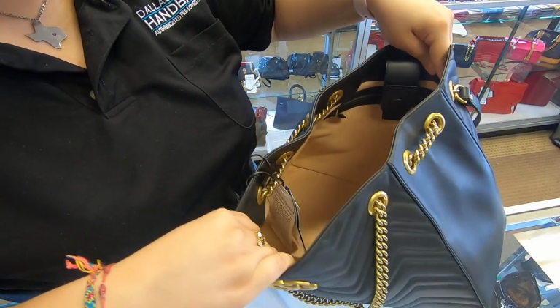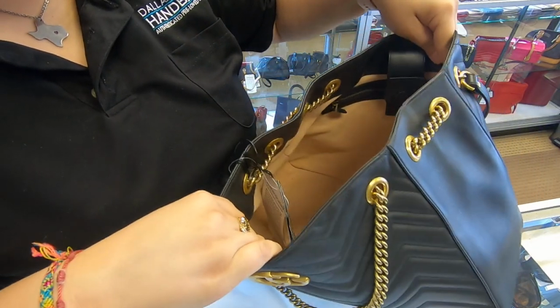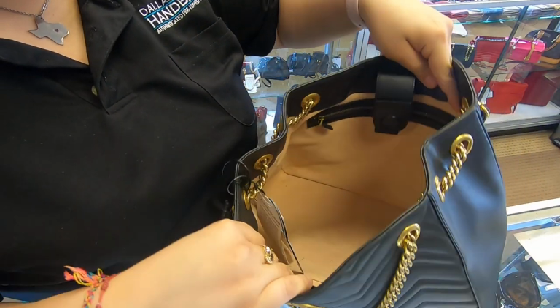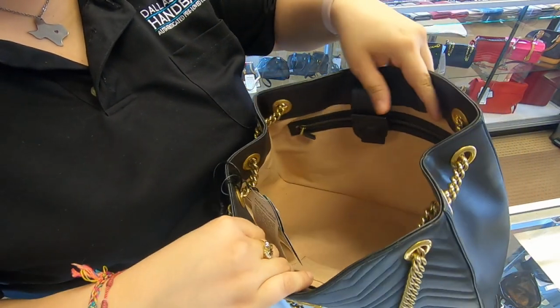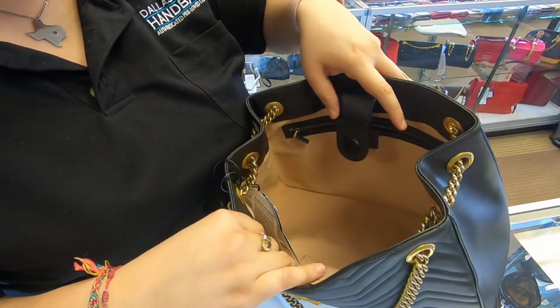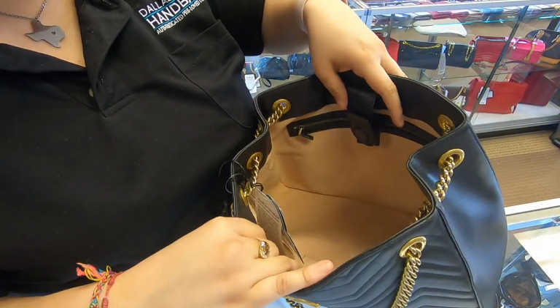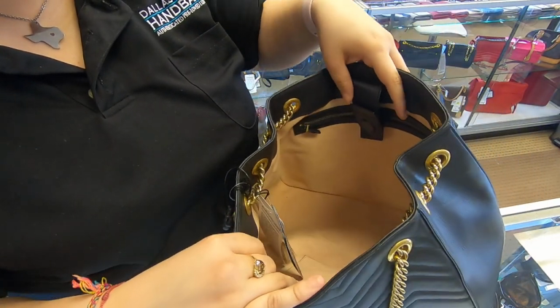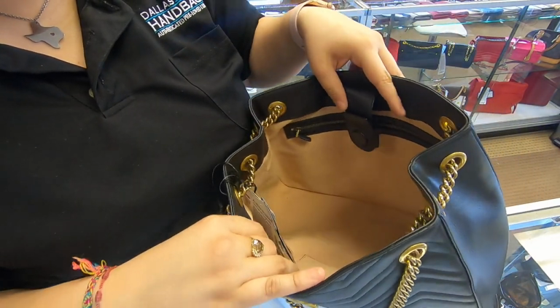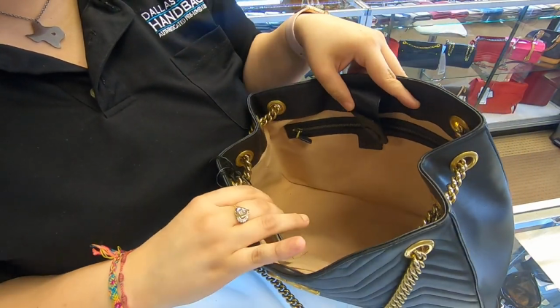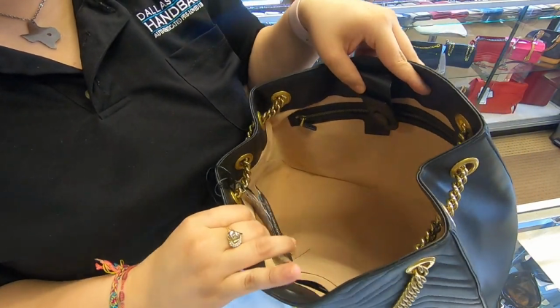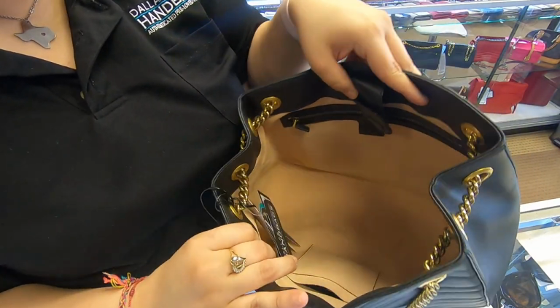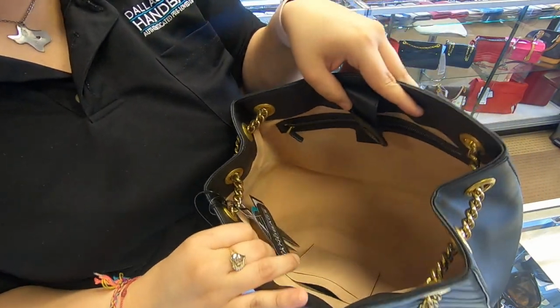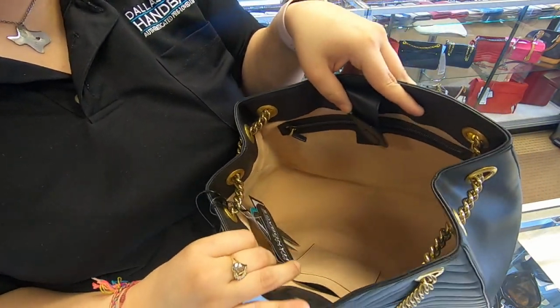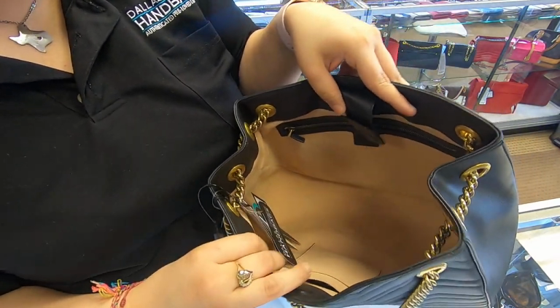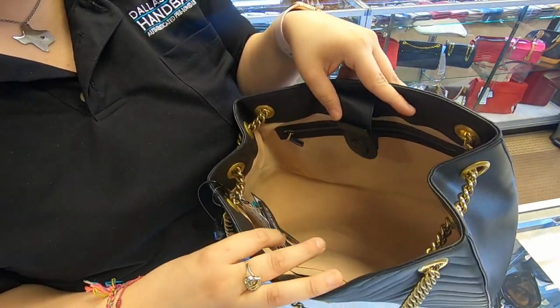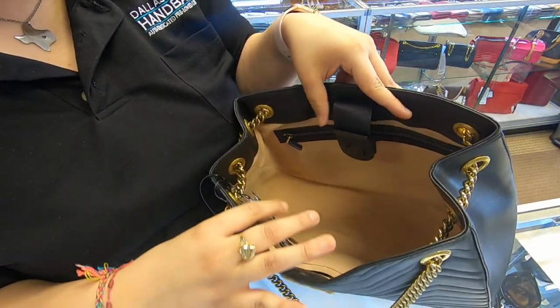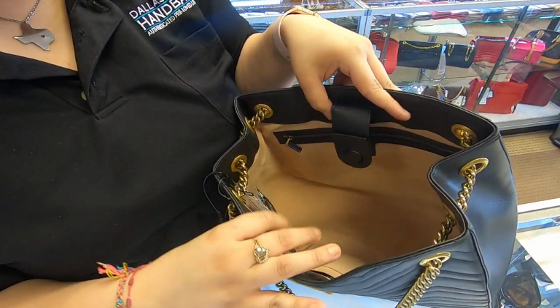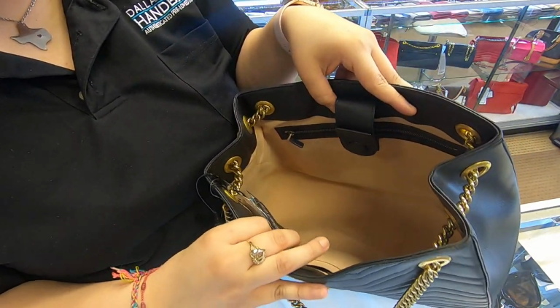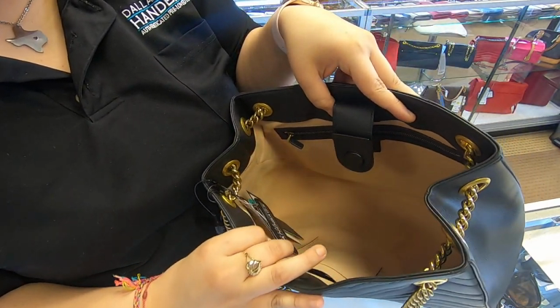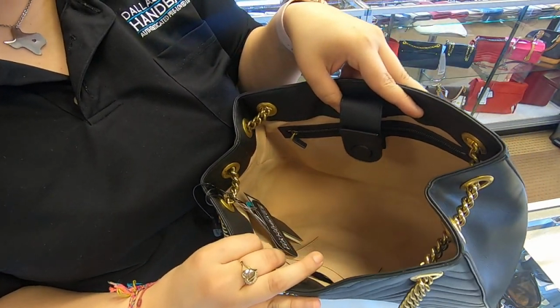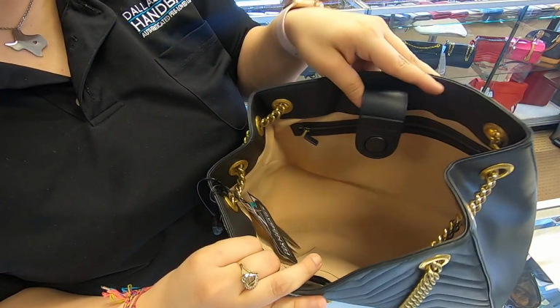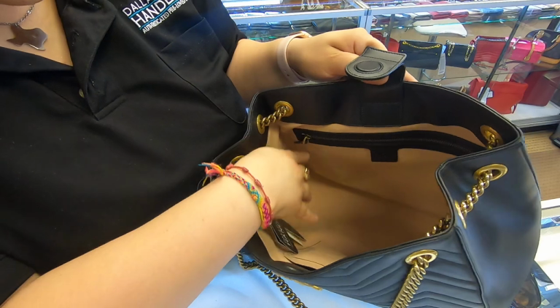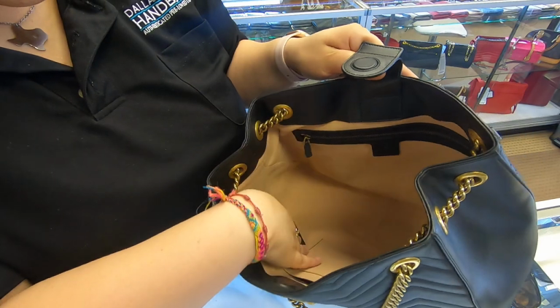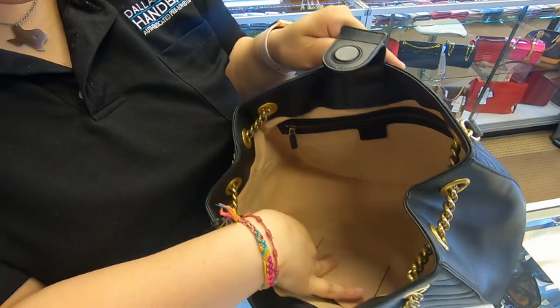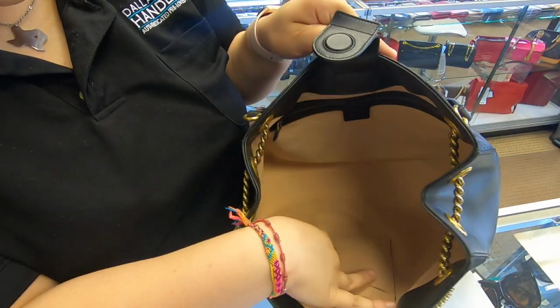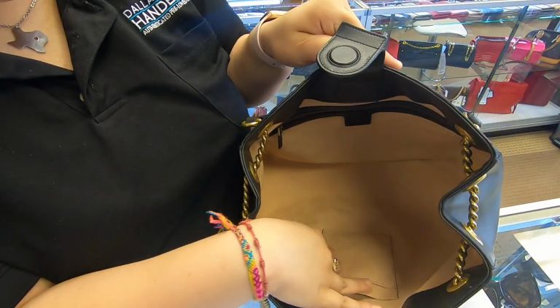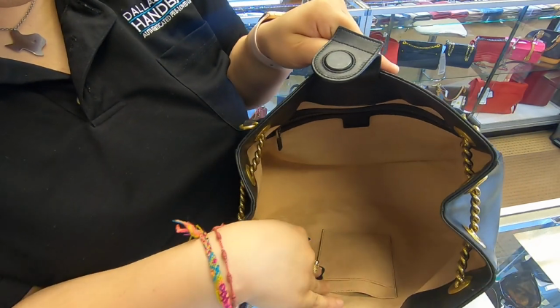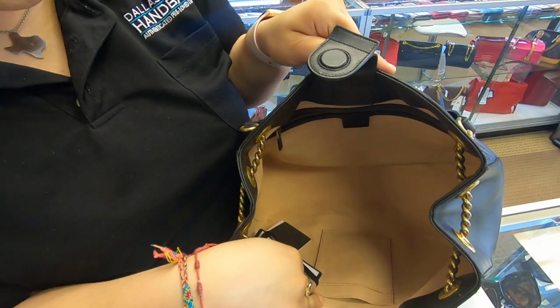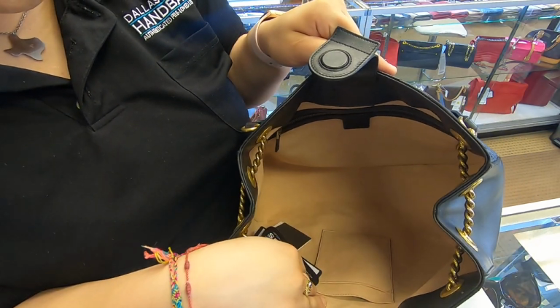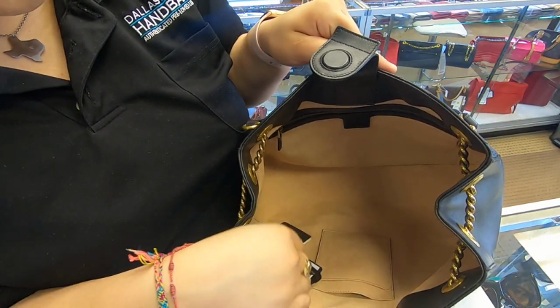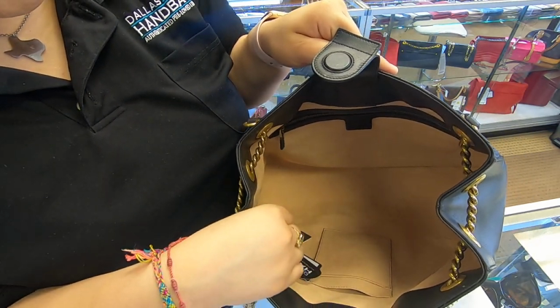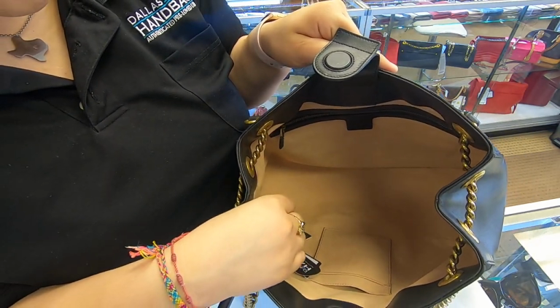The wider you pull, the wider the opening will become. On the inside, it is suede.